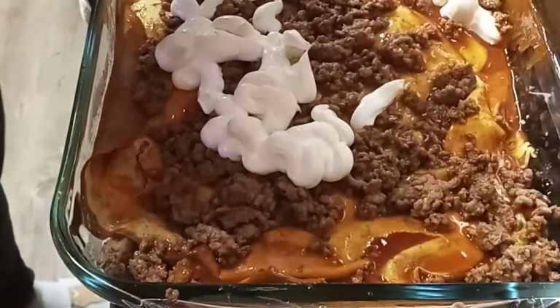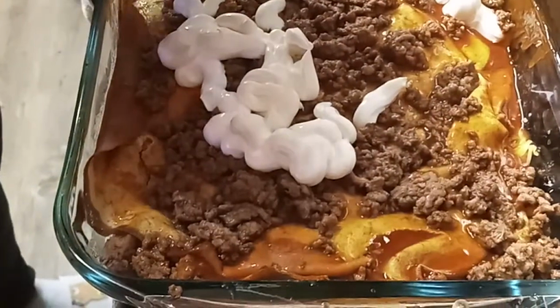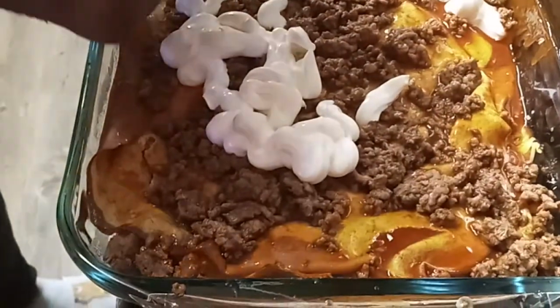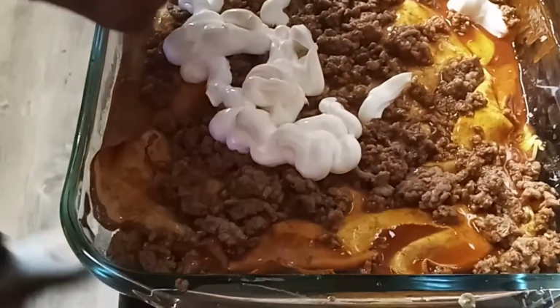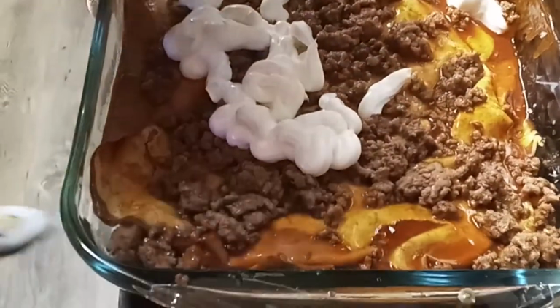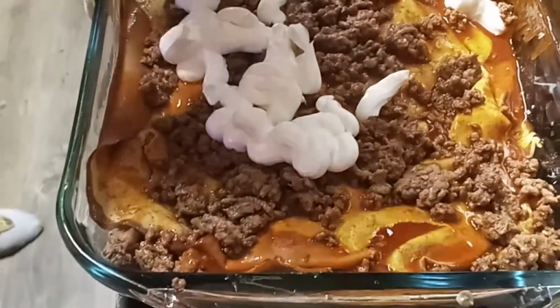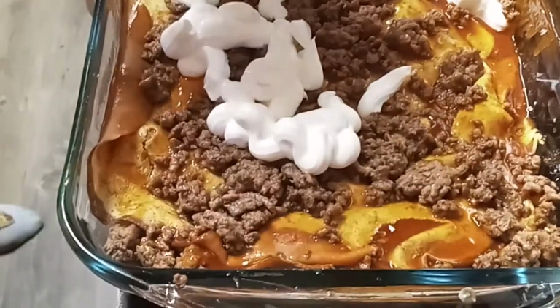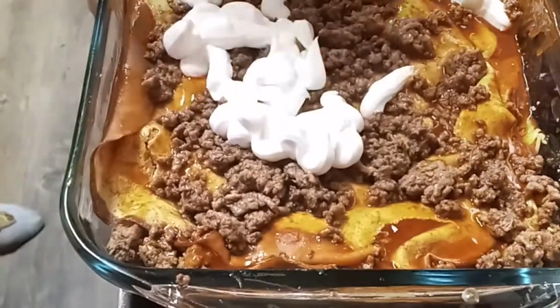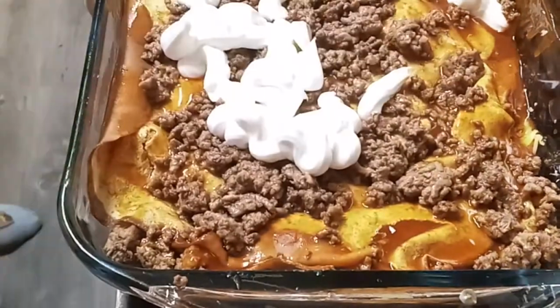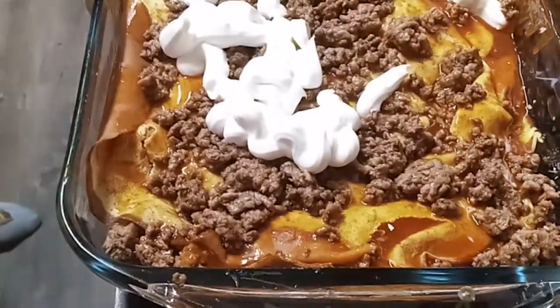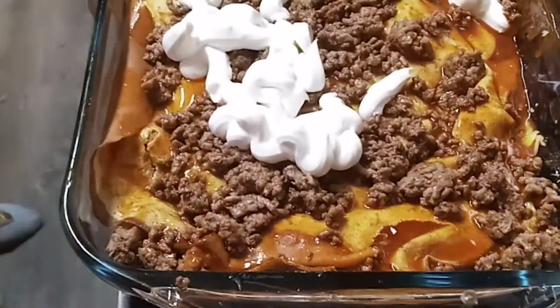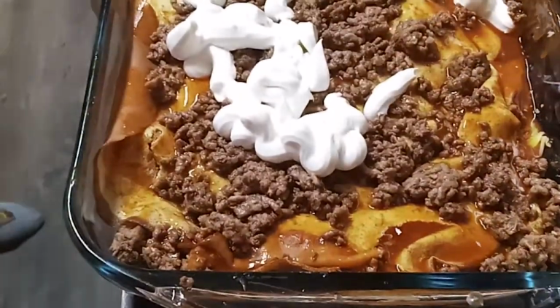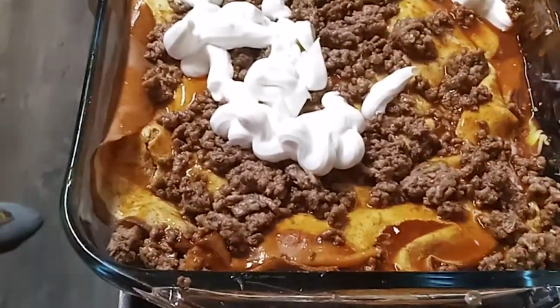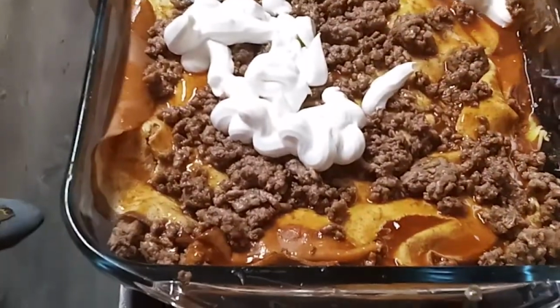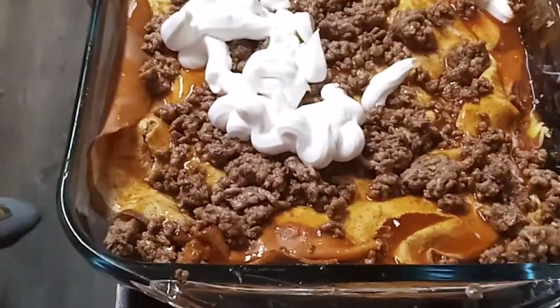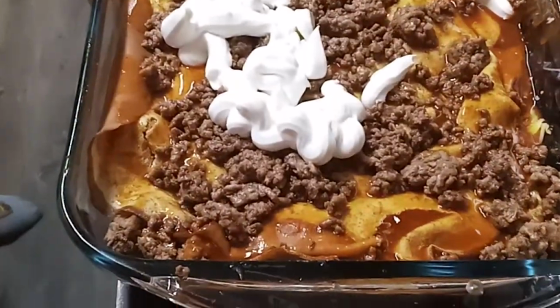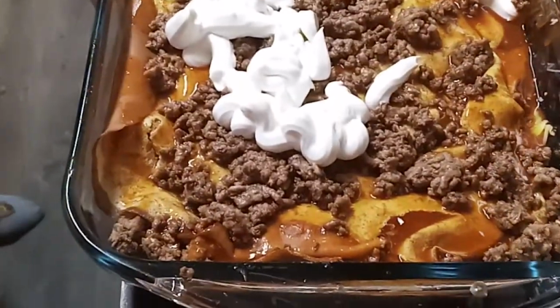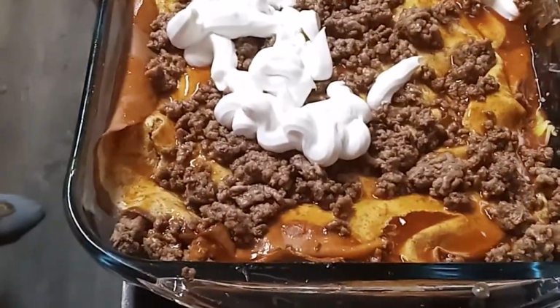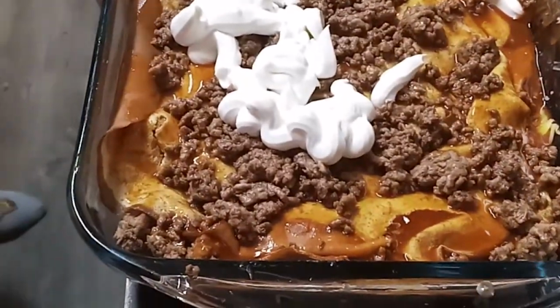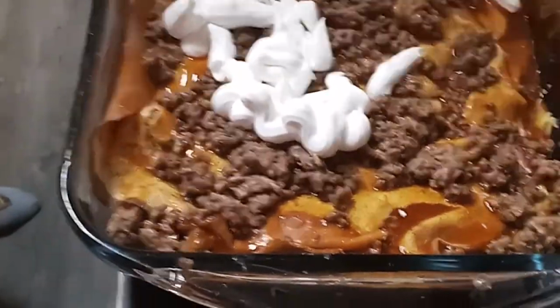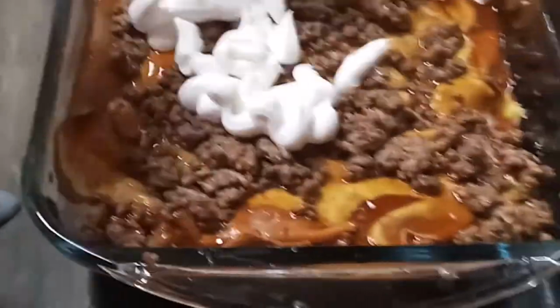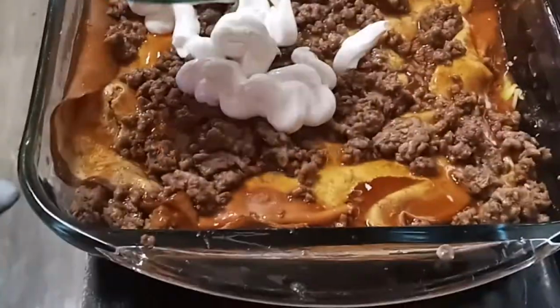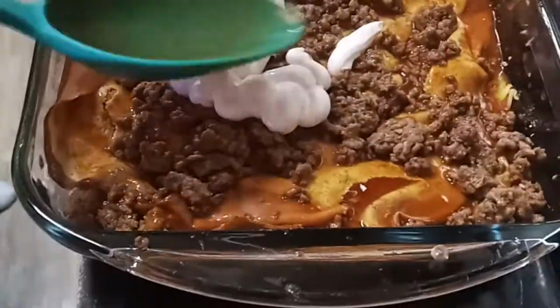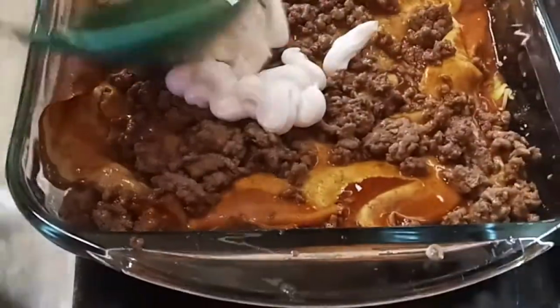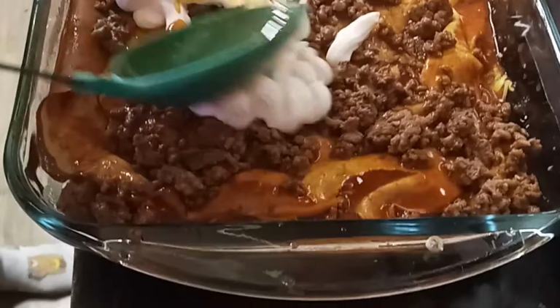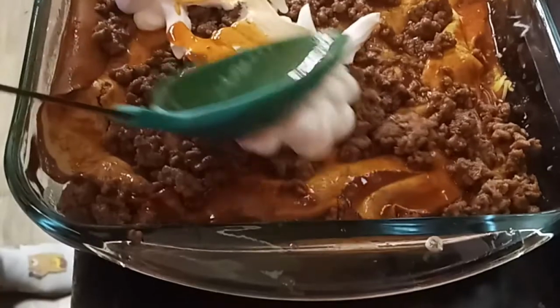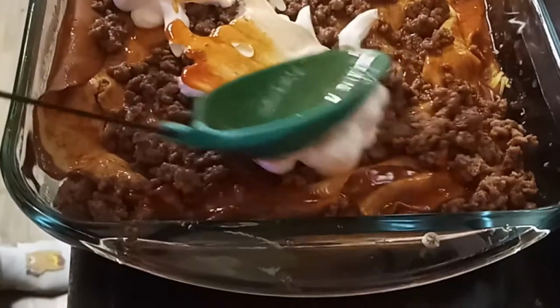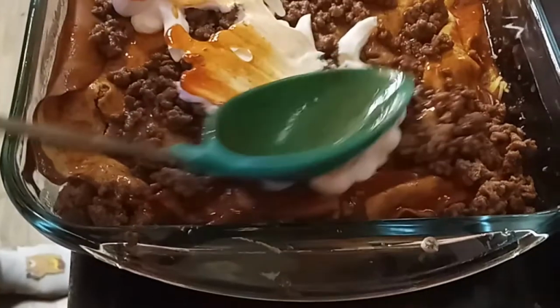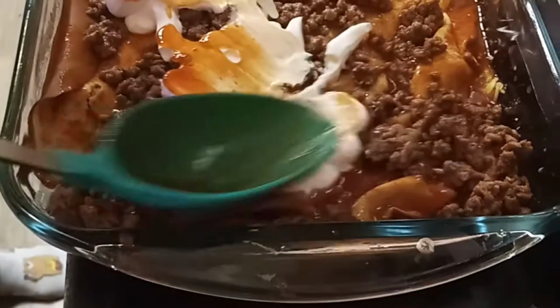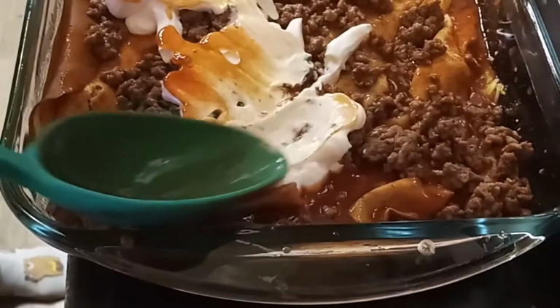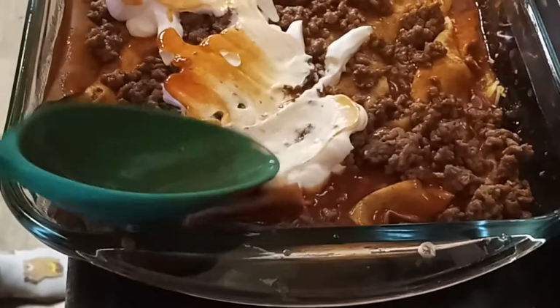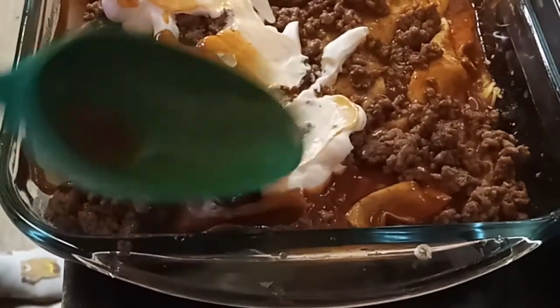I think that's everything for that layer. Now I'm going to spread this out as much as I can.